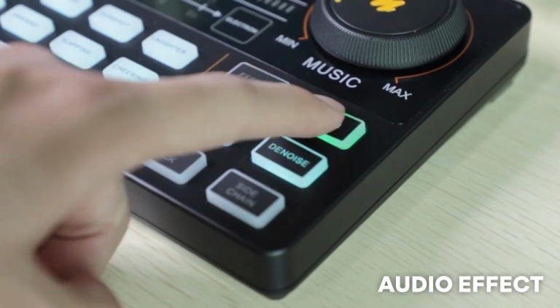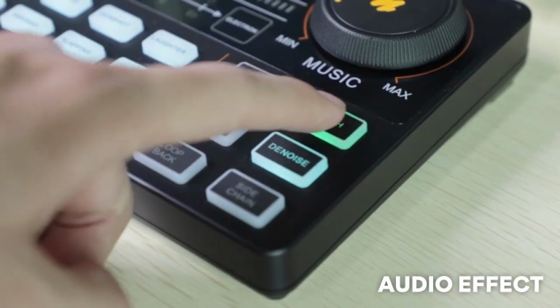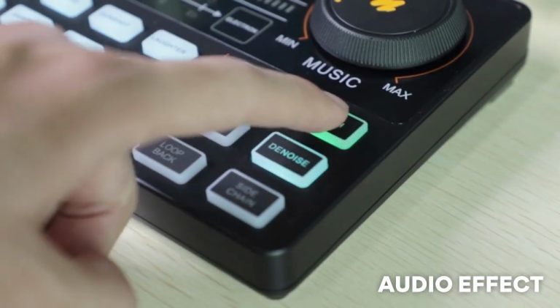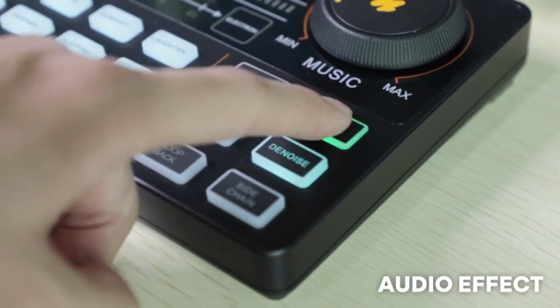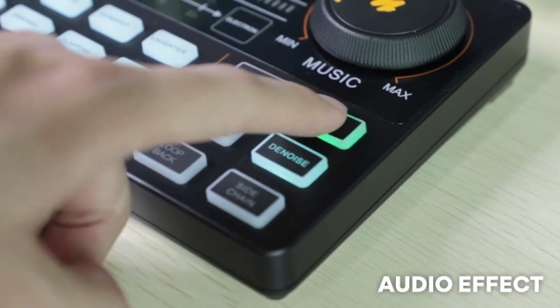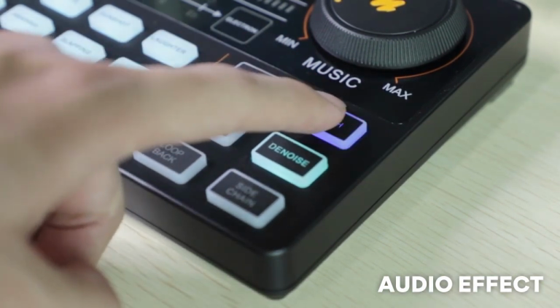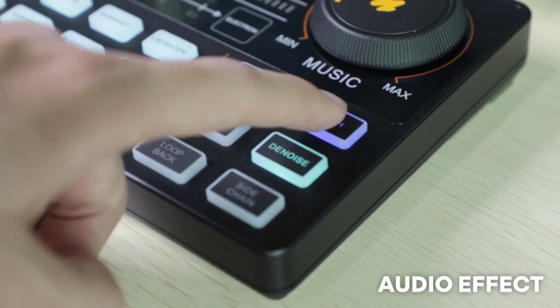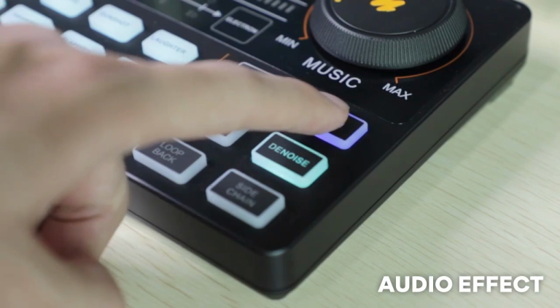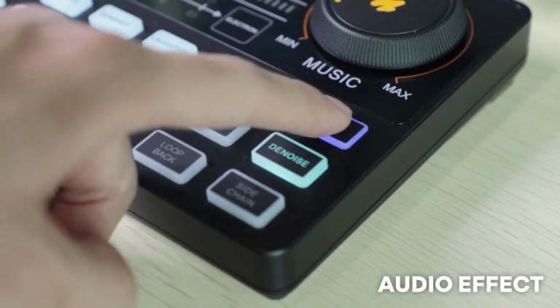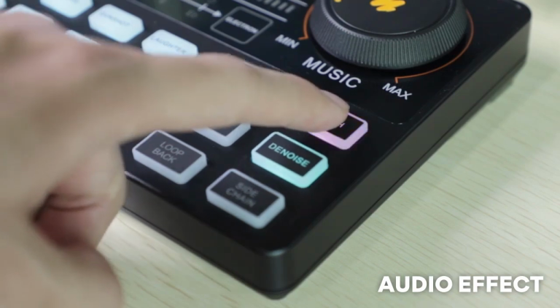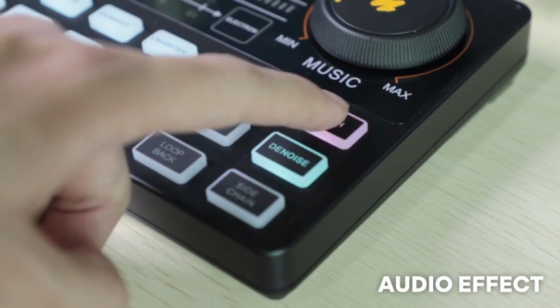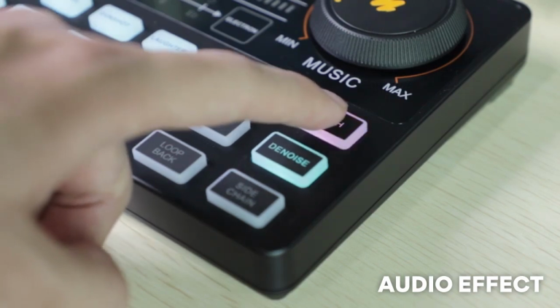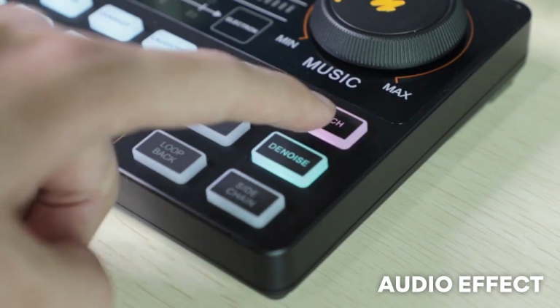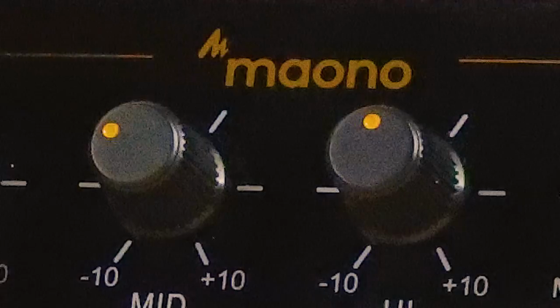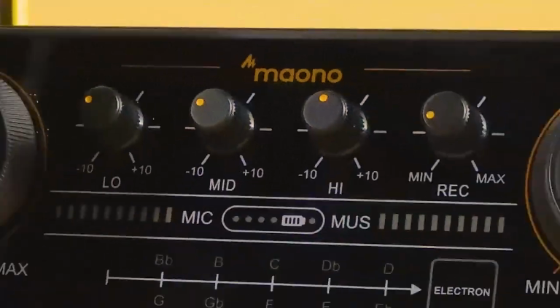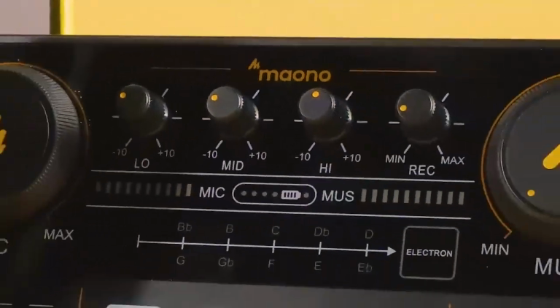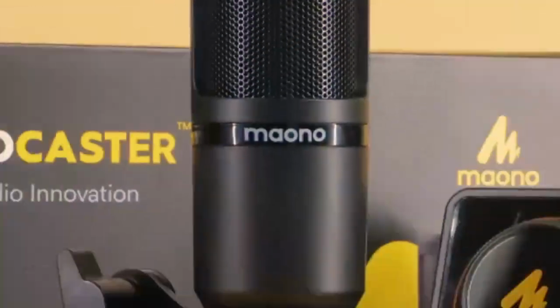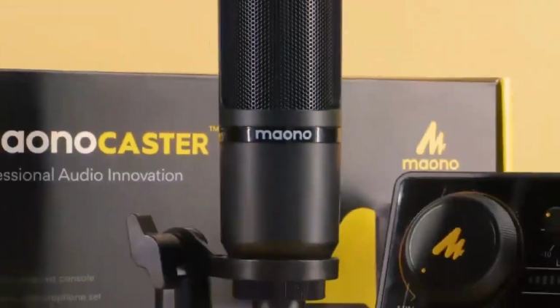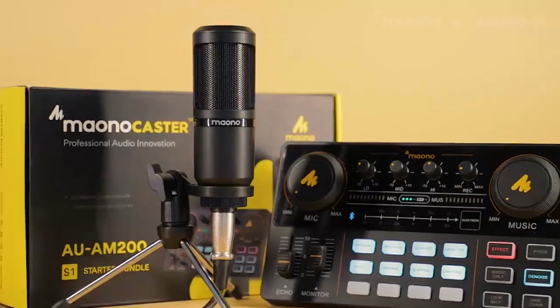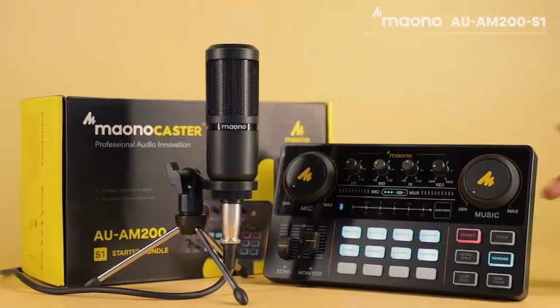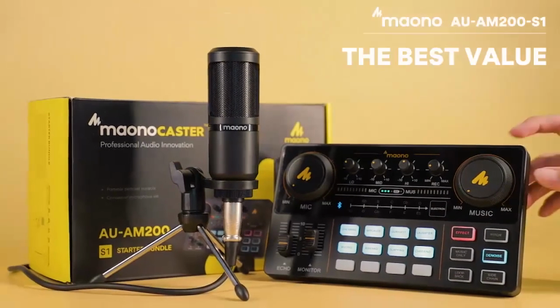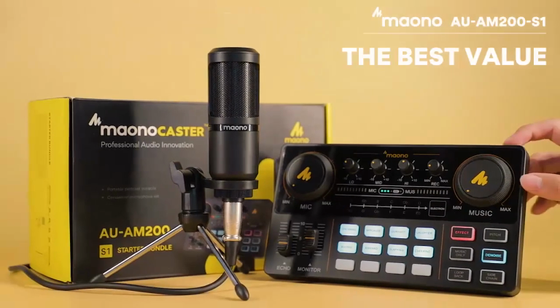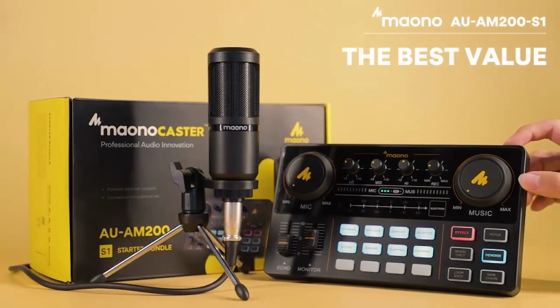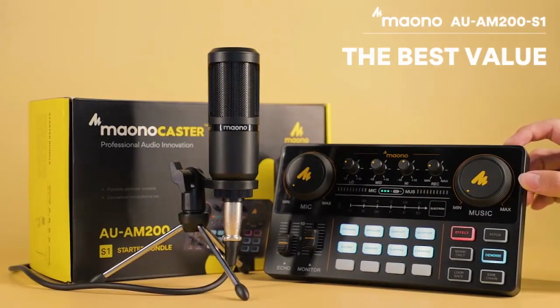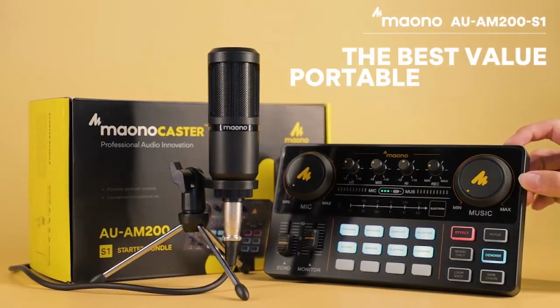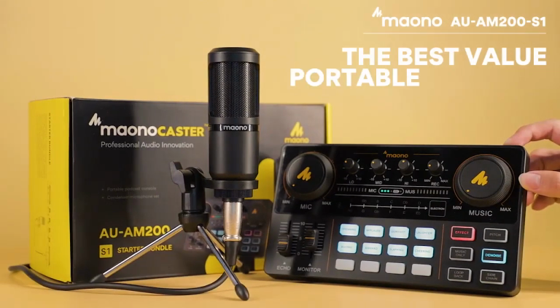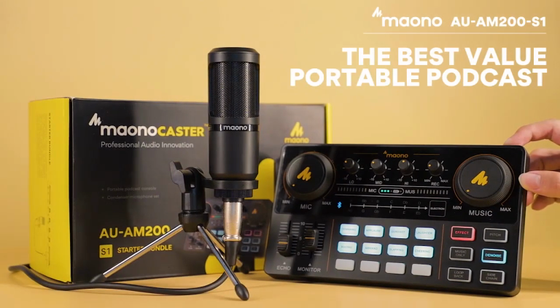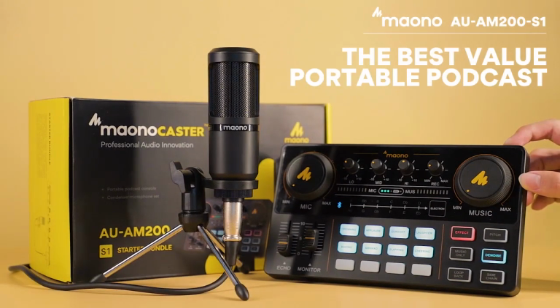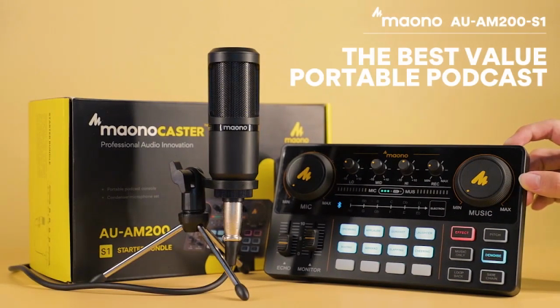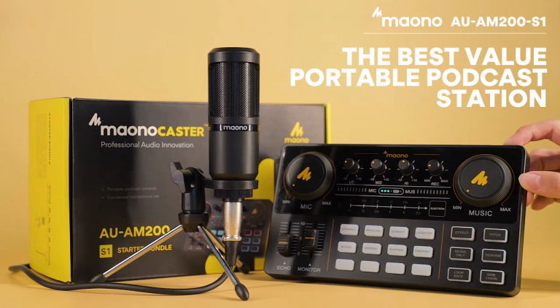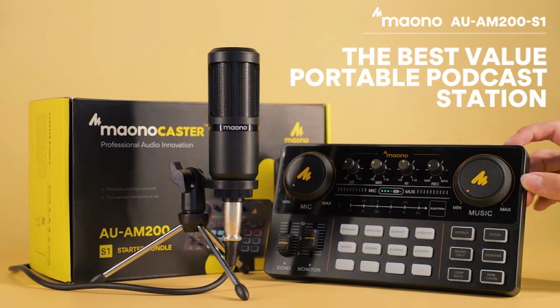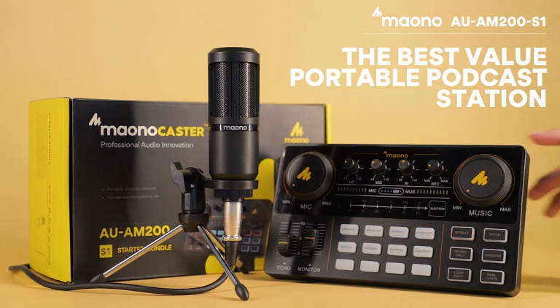Male. Baby. Robot. Maonocaster Lite is your best value portable podcast station.